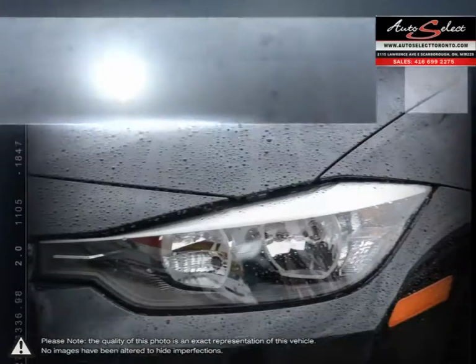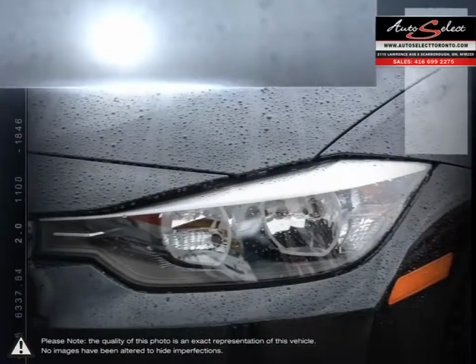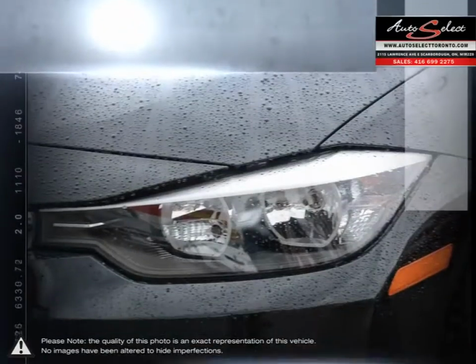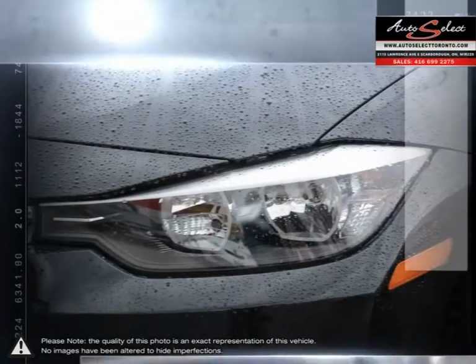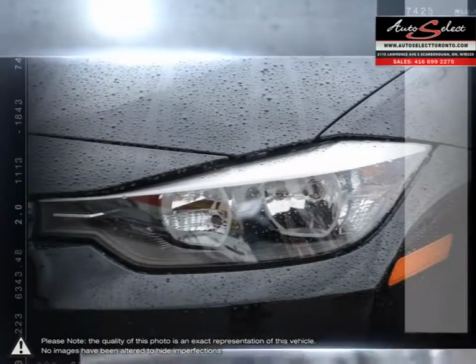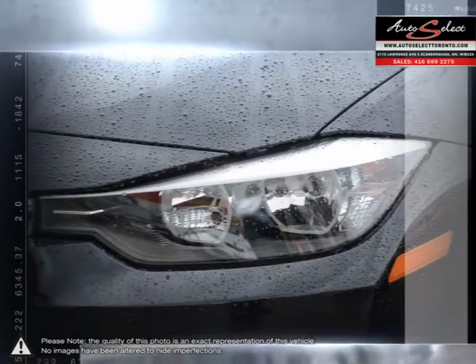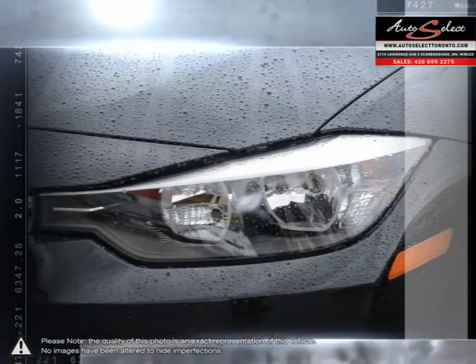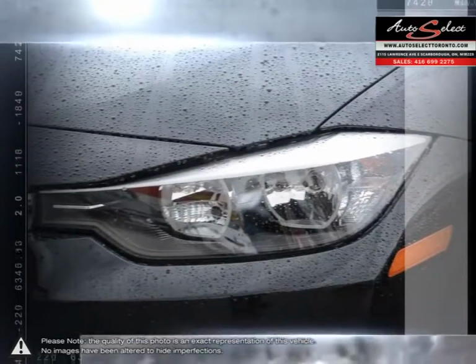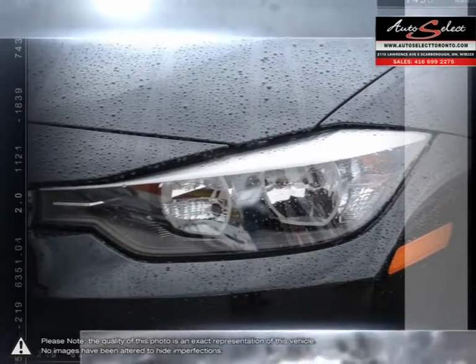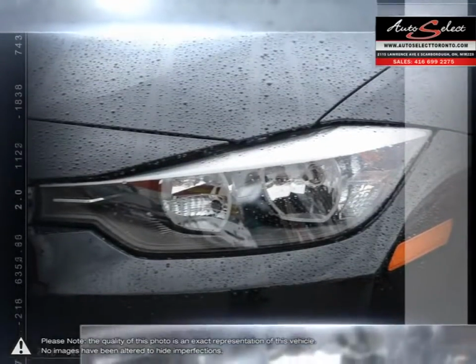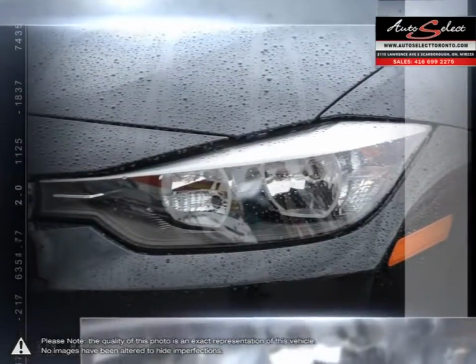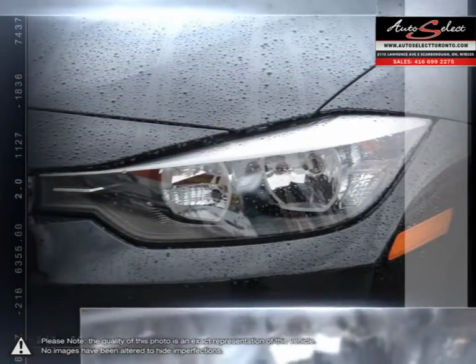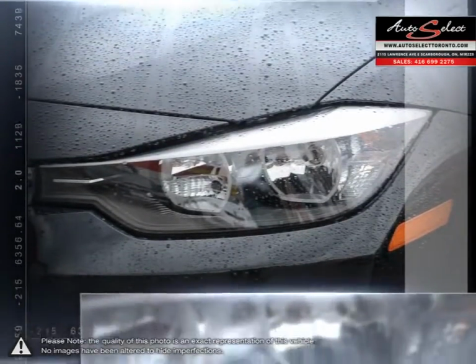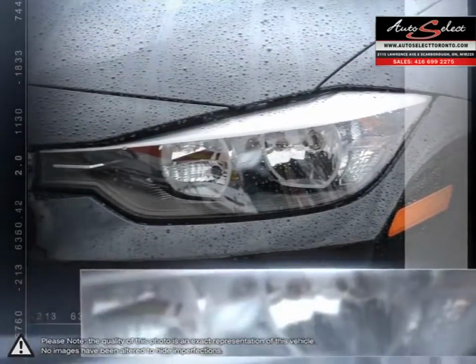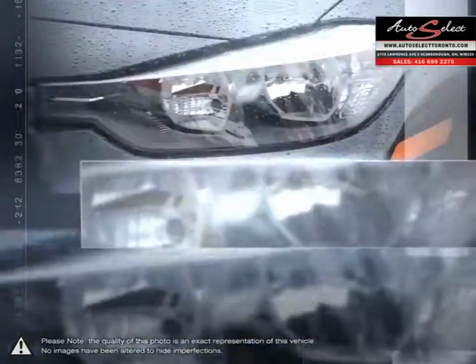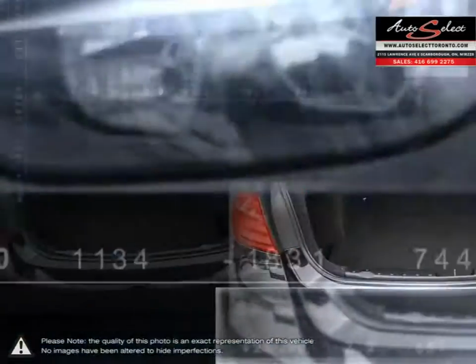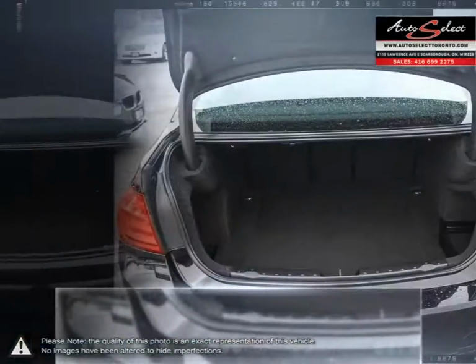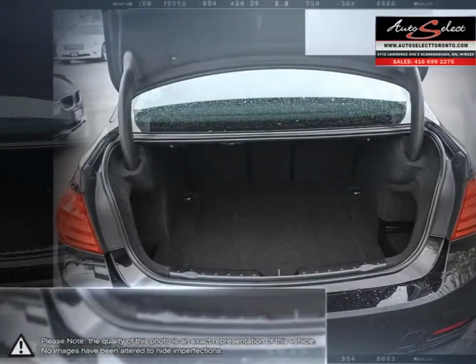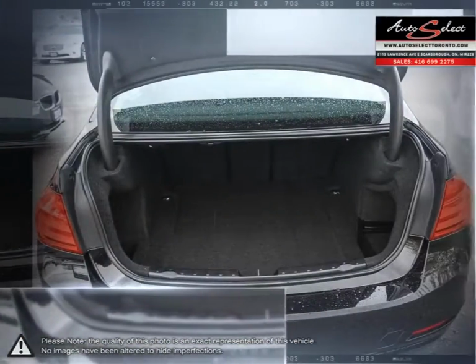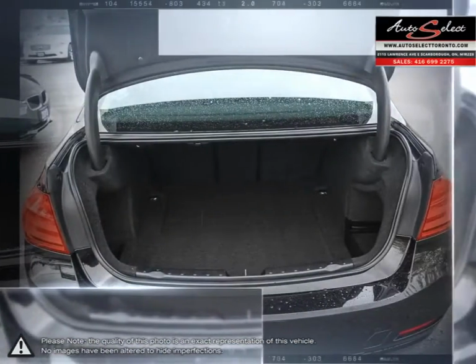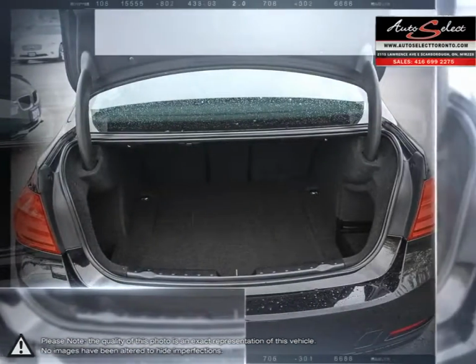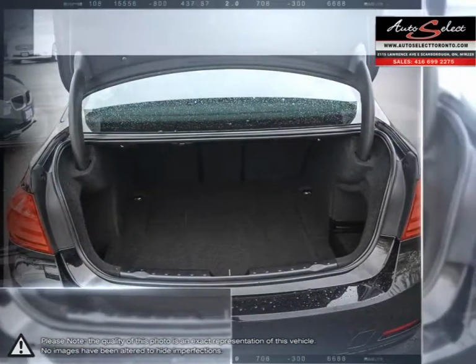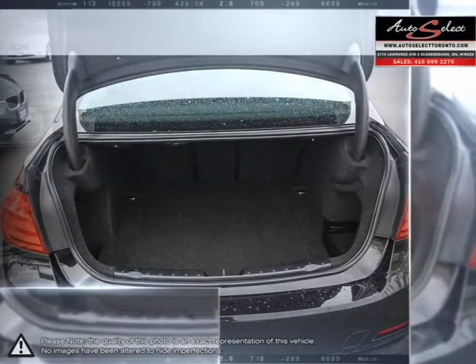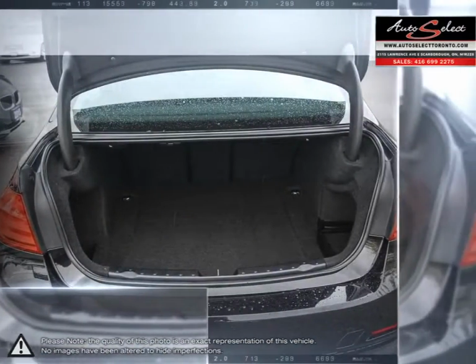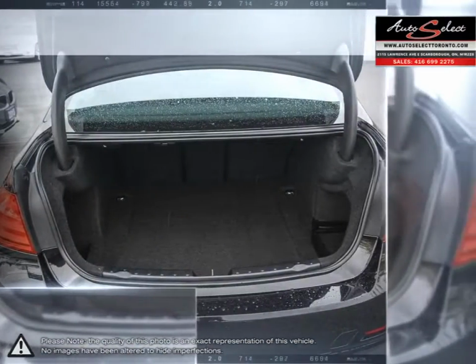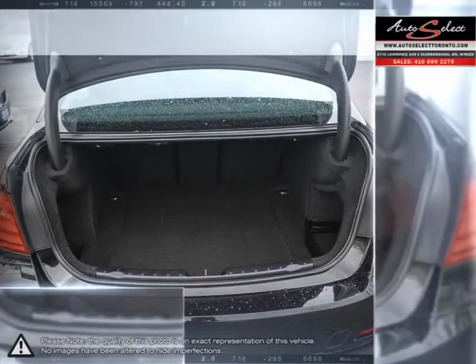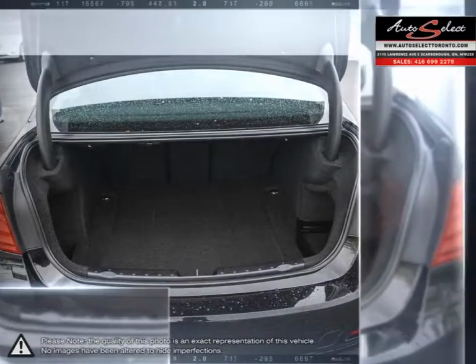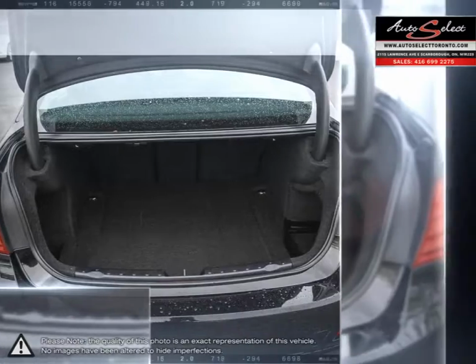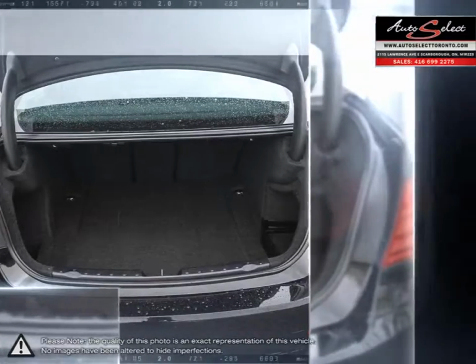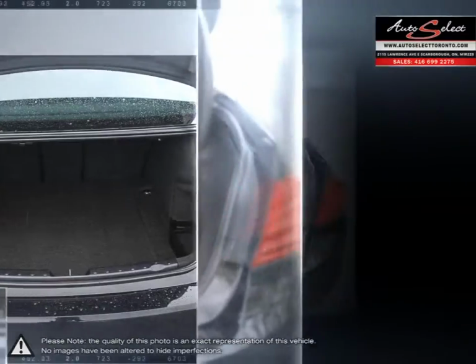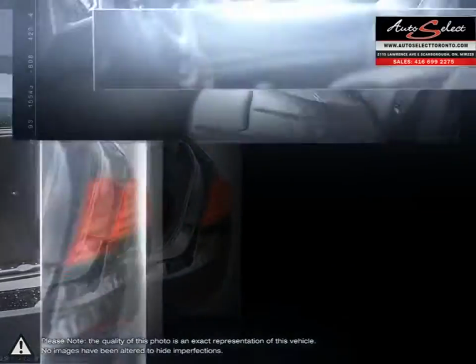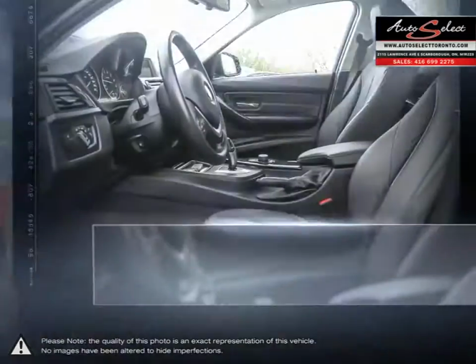As far as entry-level luxury sedans go, the 3 Series provides one of the best all-around driving experiences.